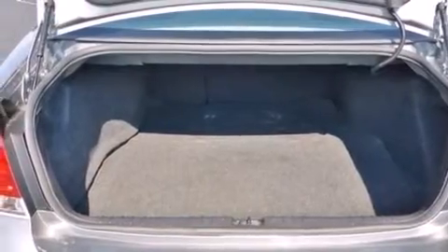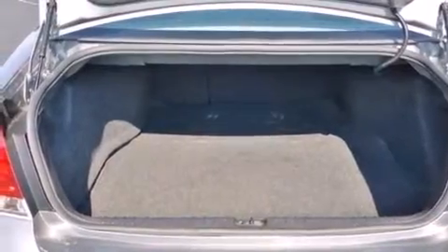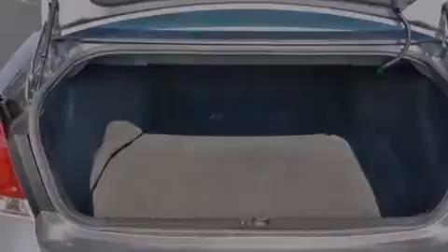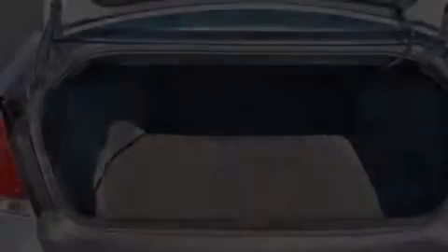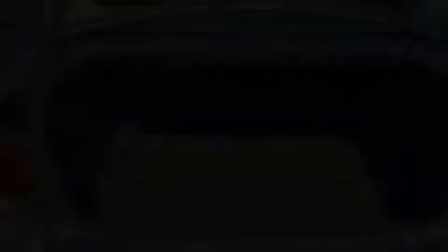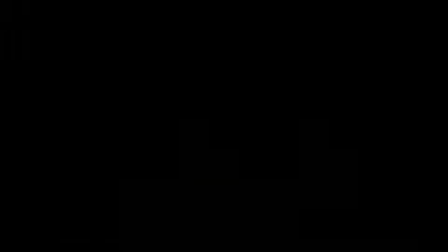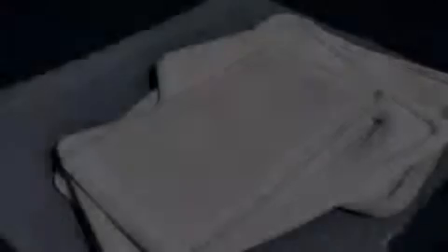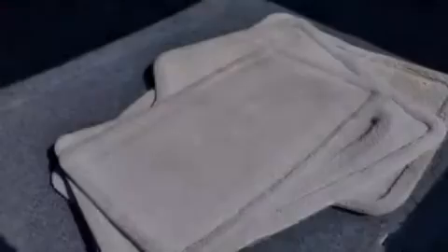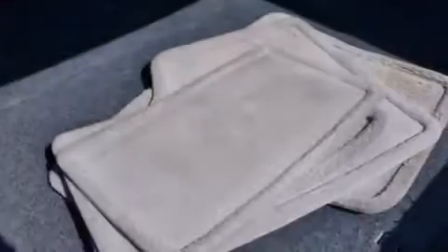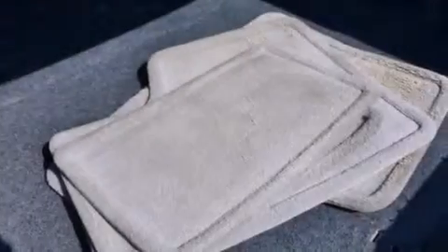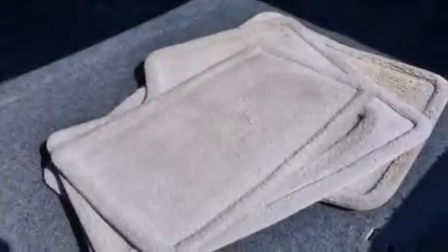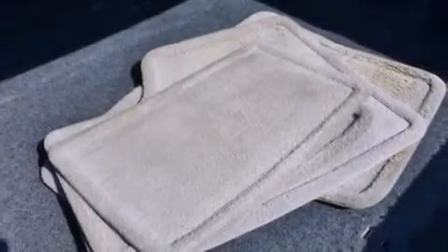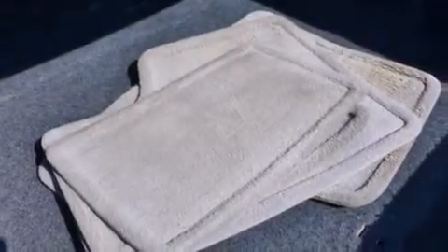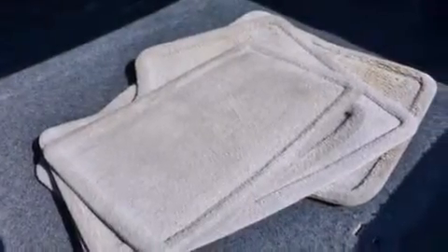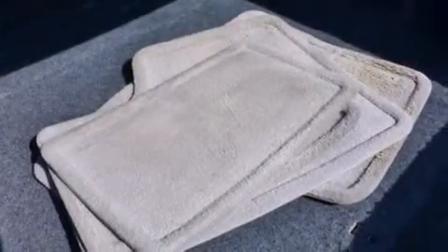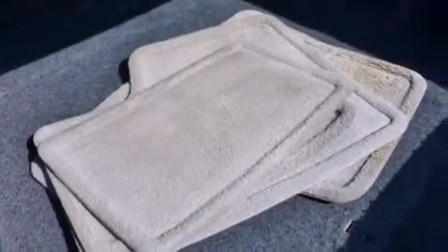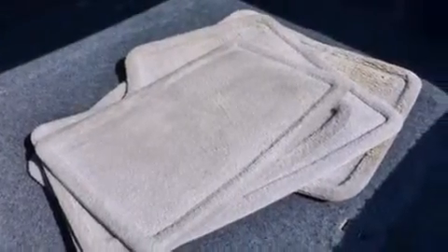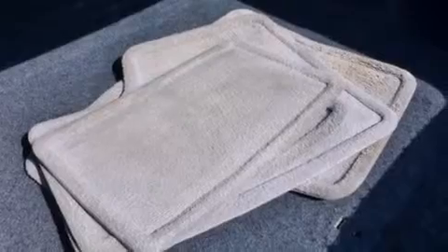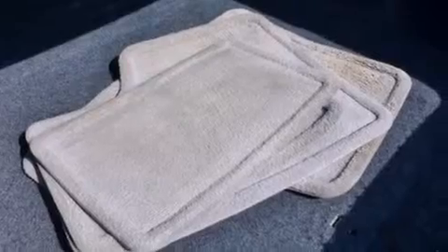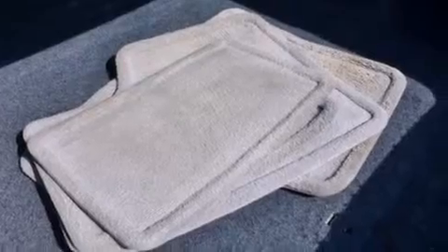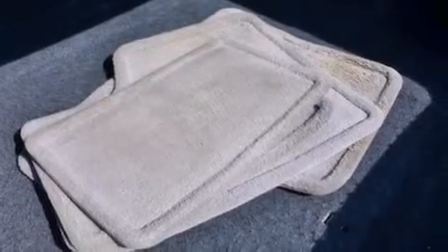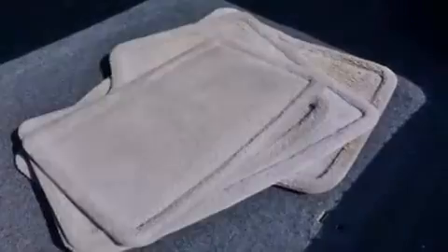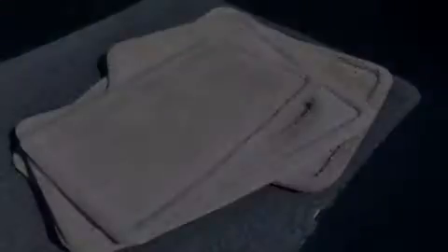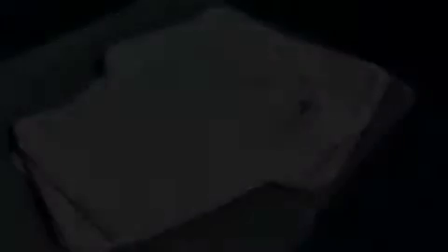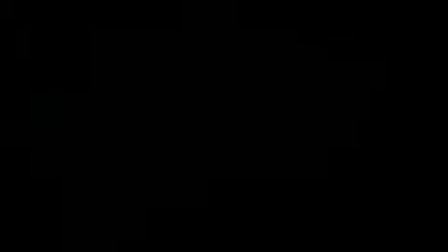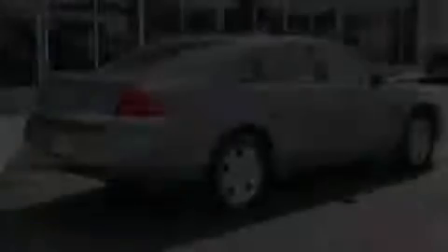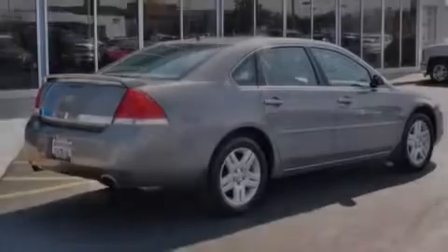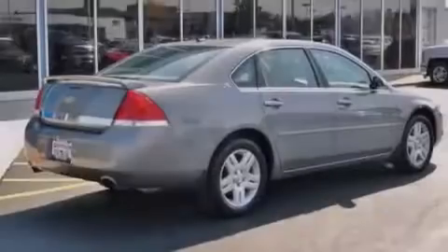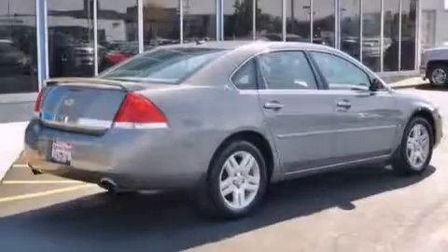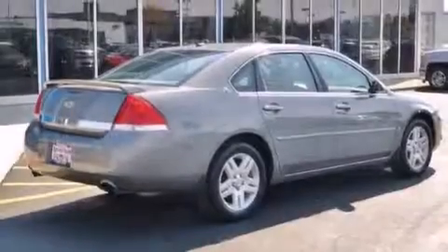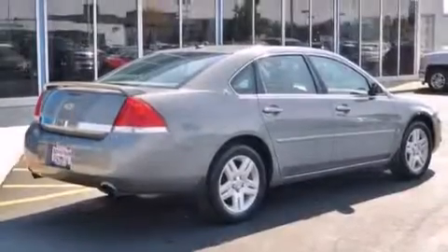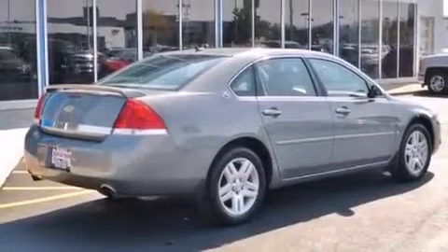Fog lamps, traction control, a keyless entry system, and XM Satellite Radio, which streams commercial-free music, news, sports and more.